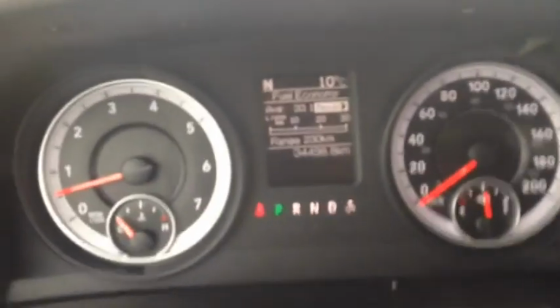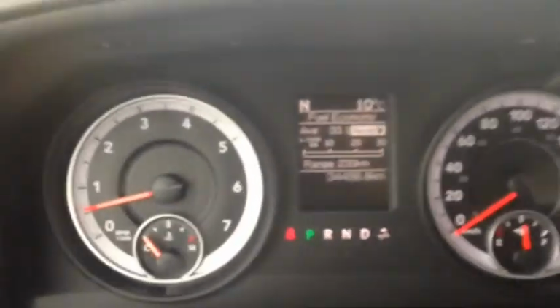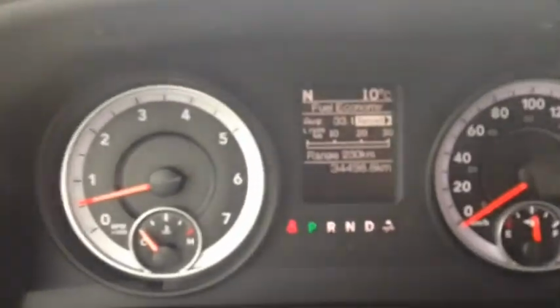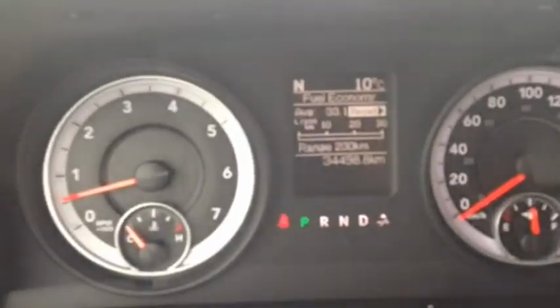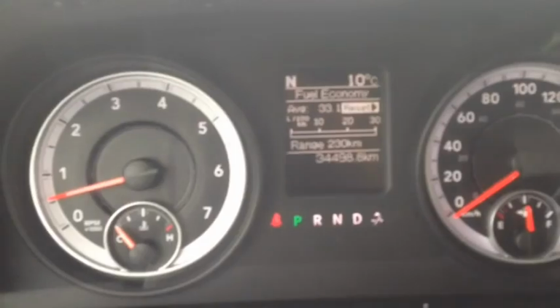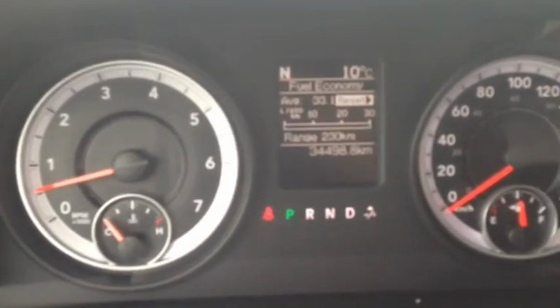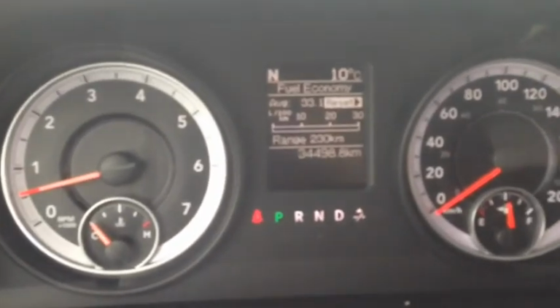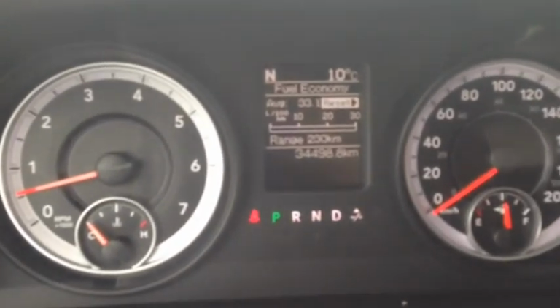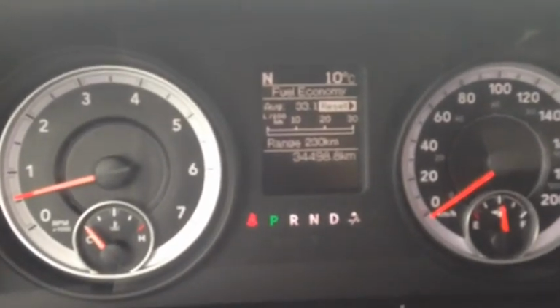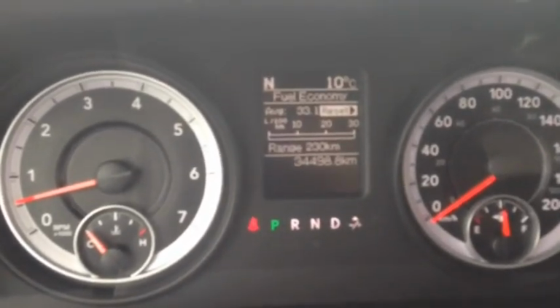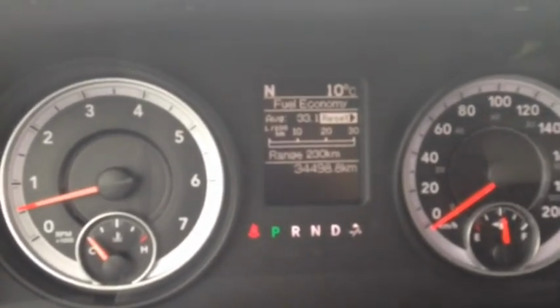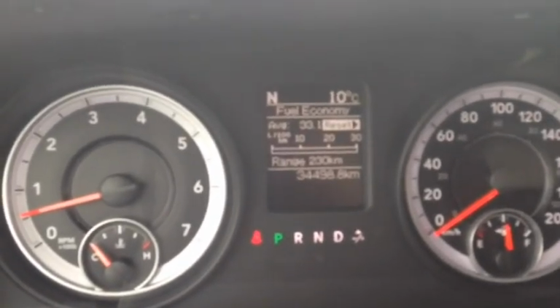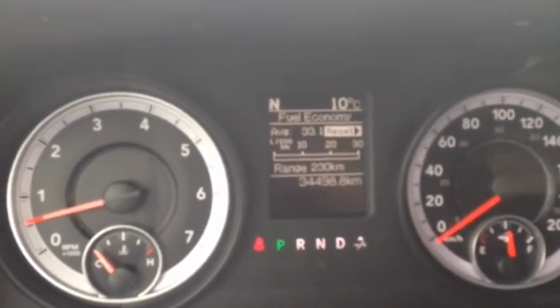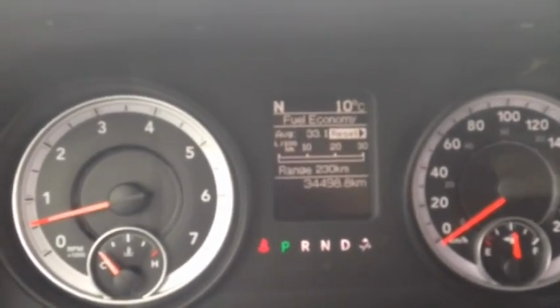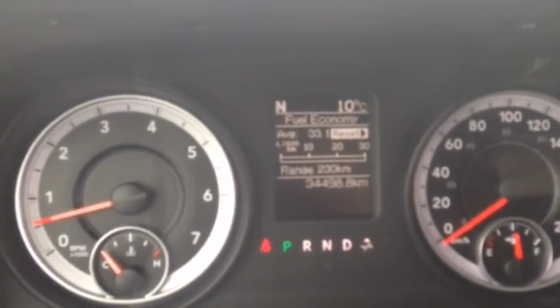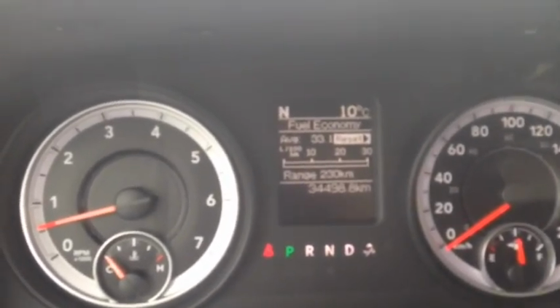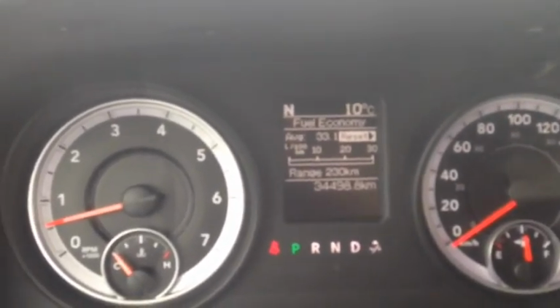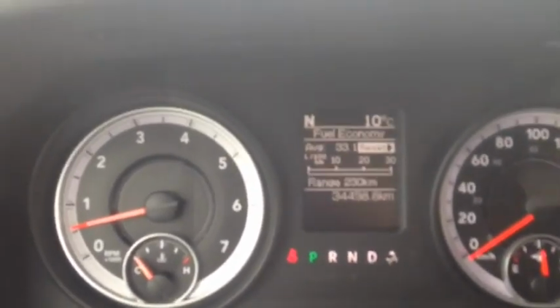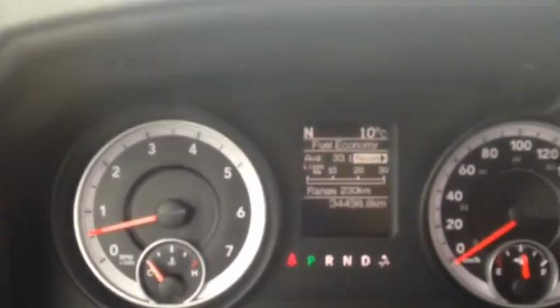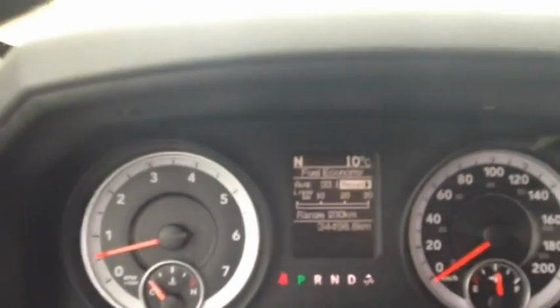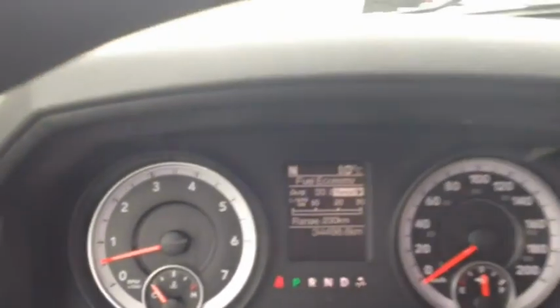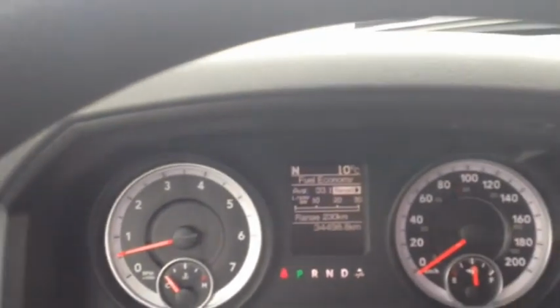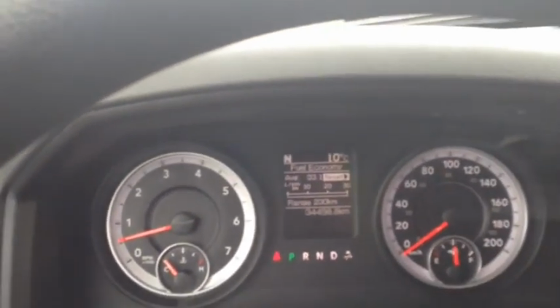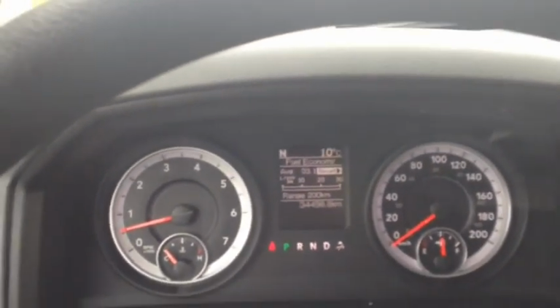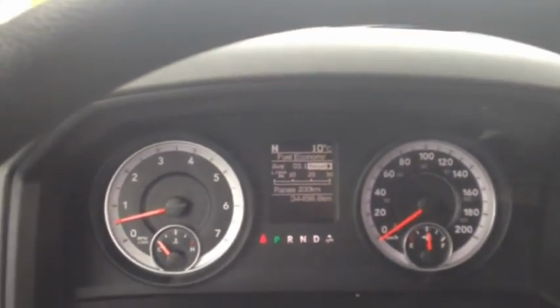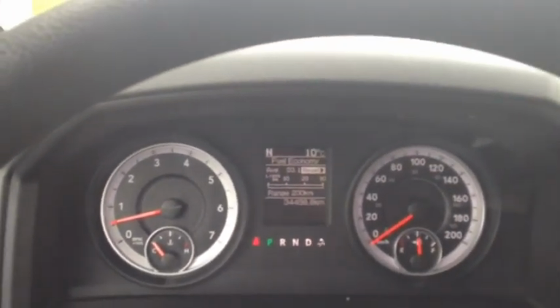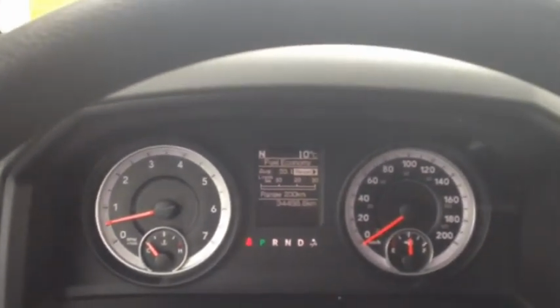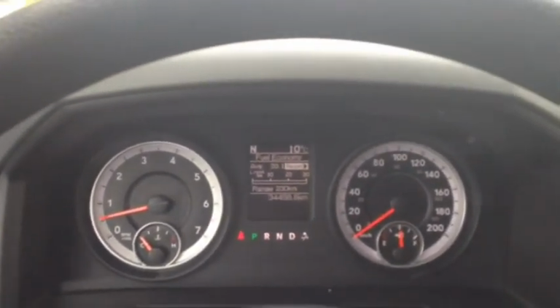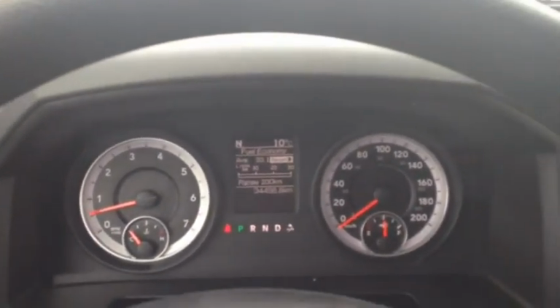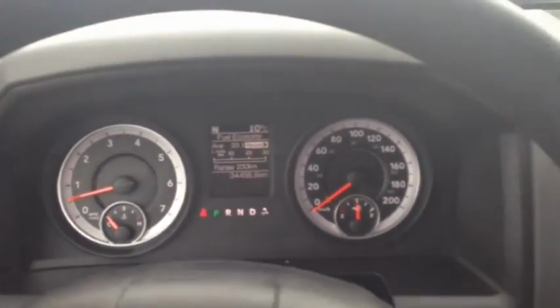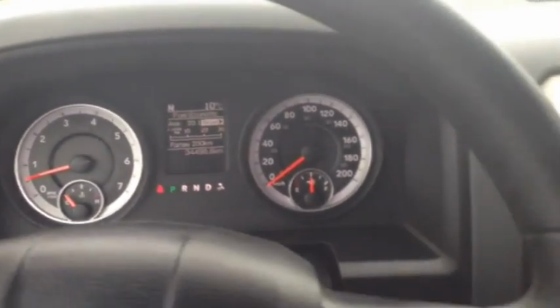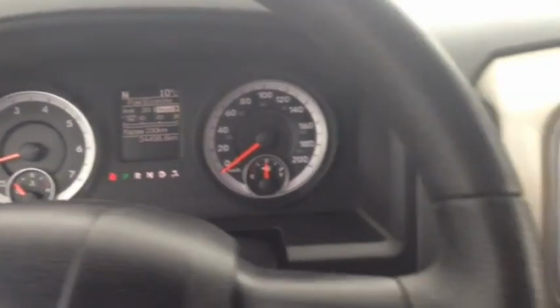Very, very low kilometers on this Ram right now — it's got 34,498 kilometers on it.